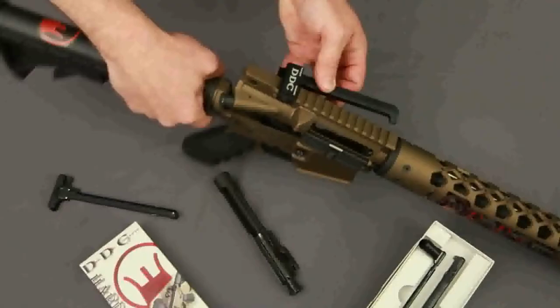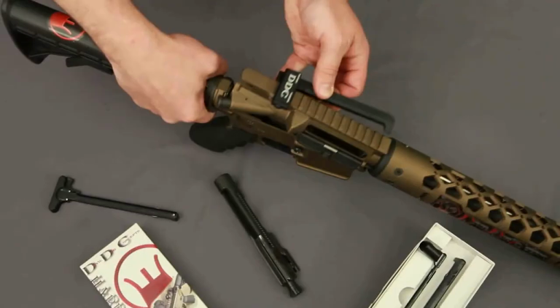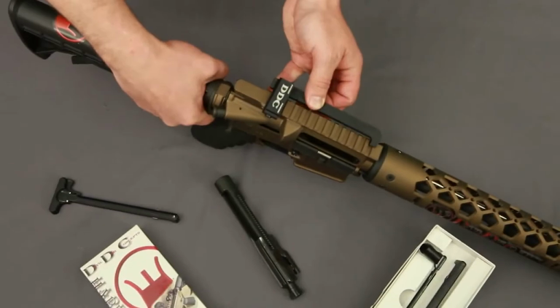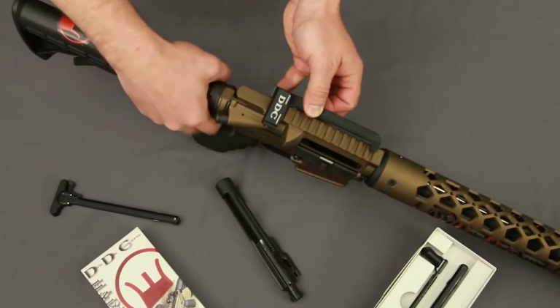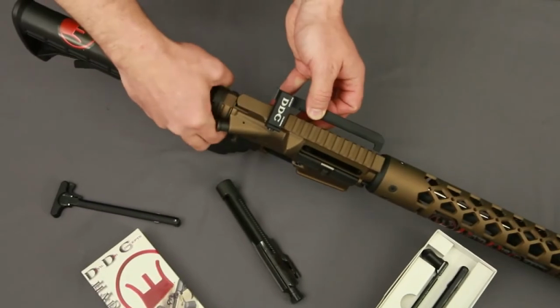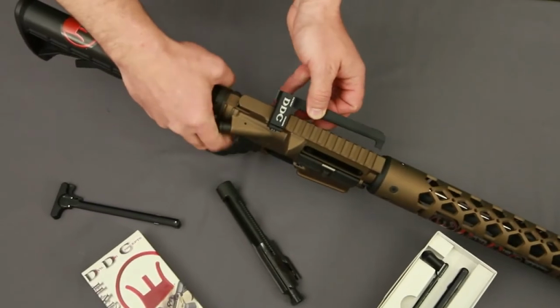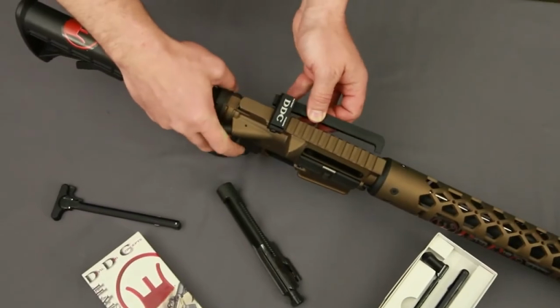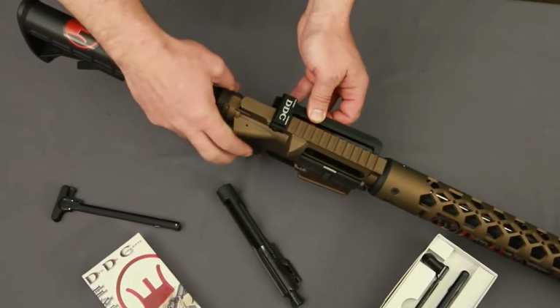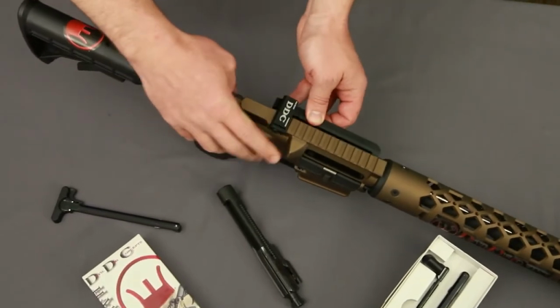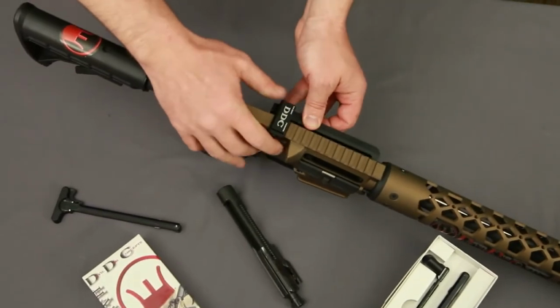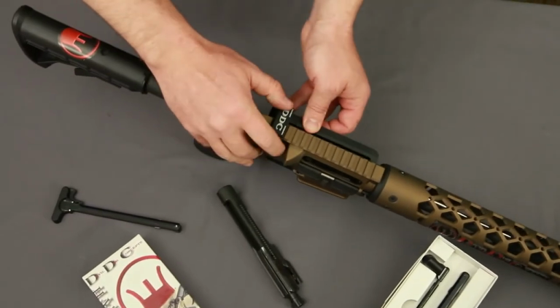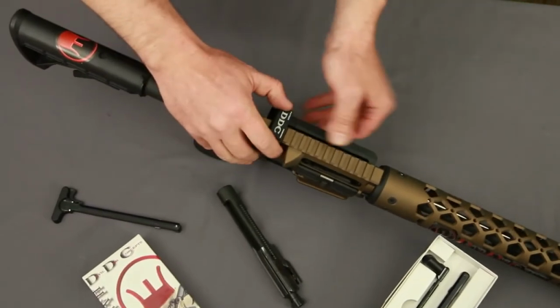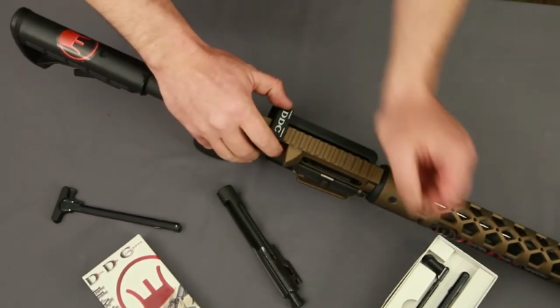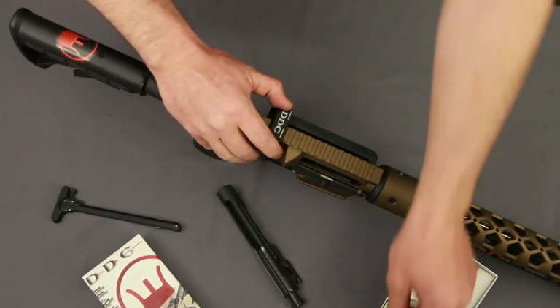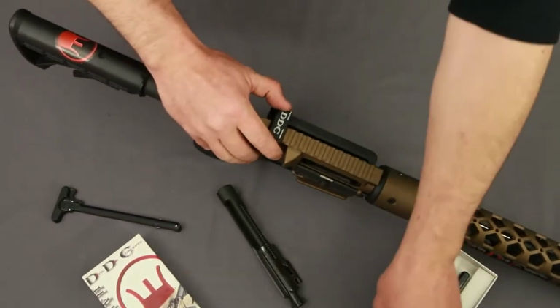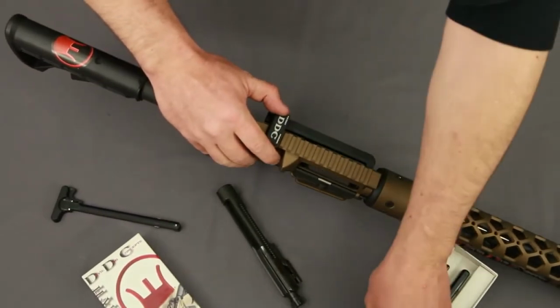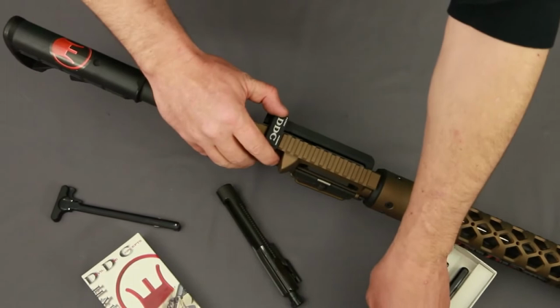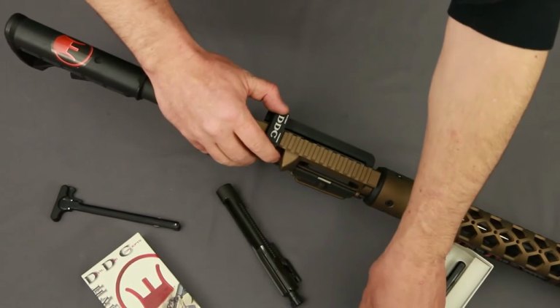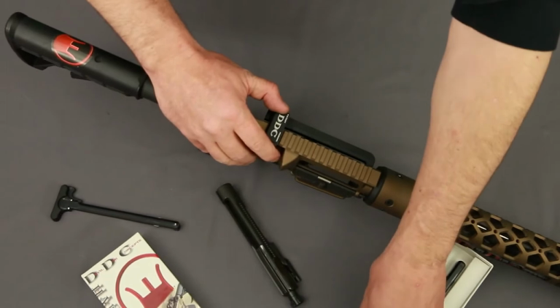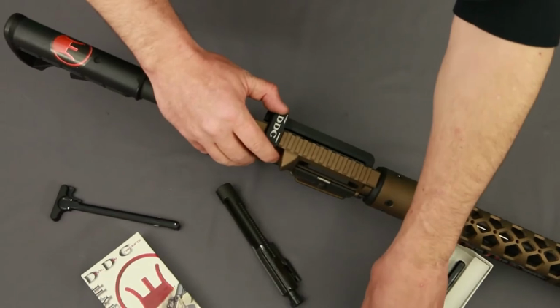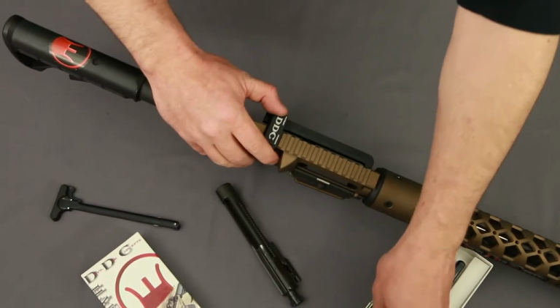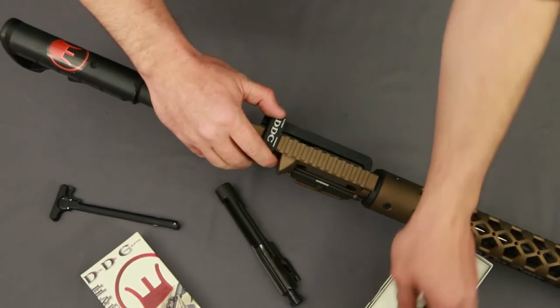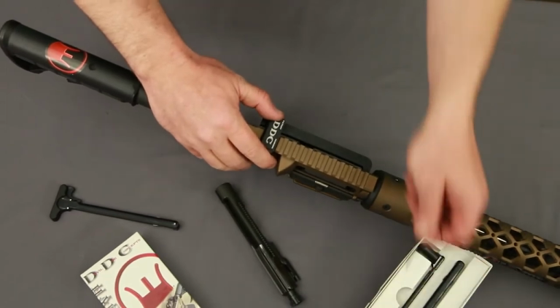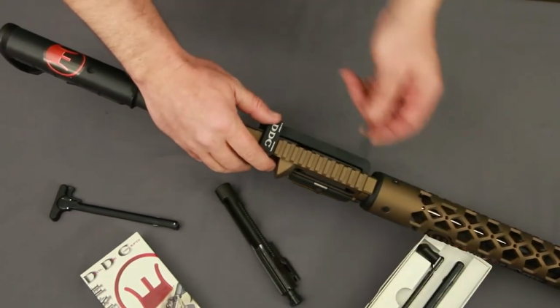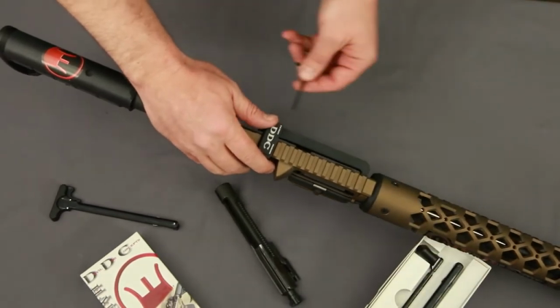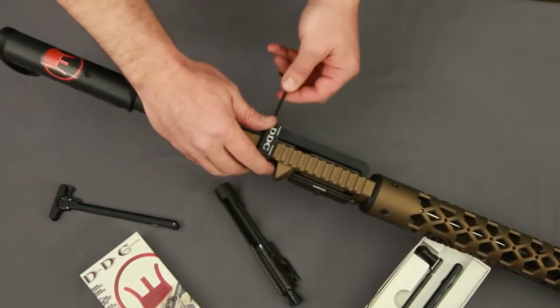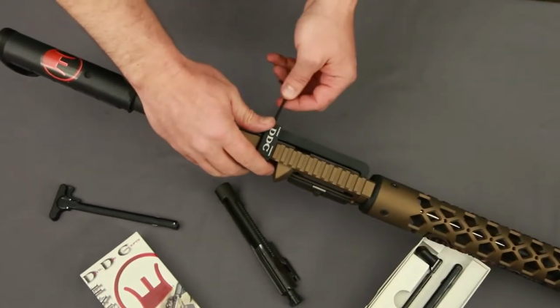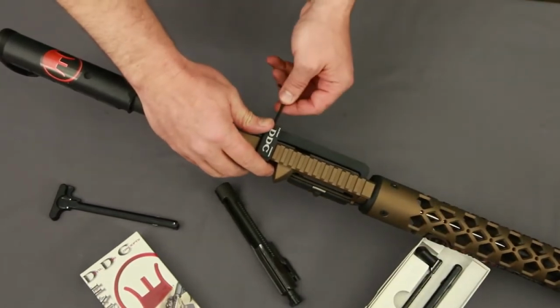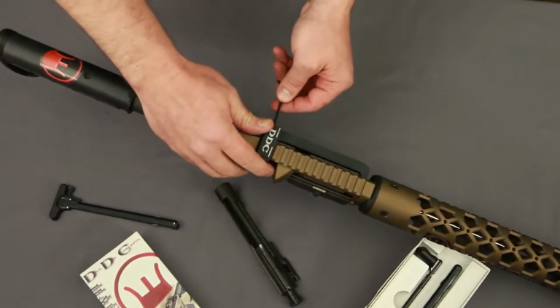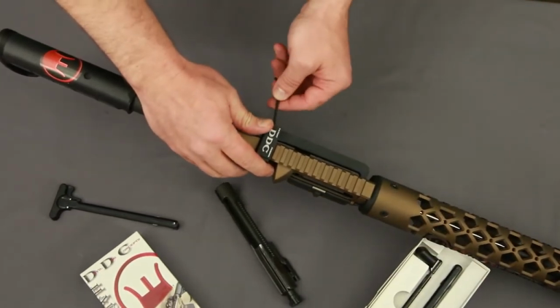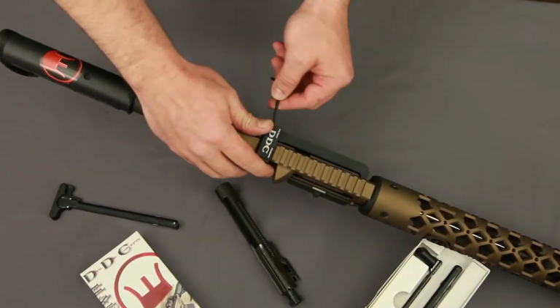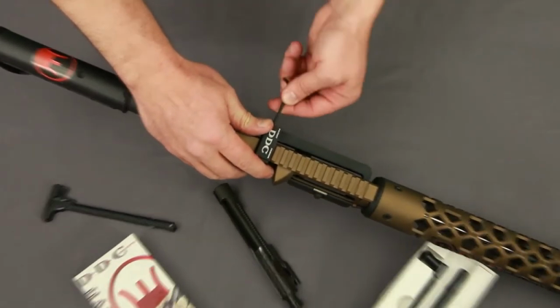Mount the hard charger receiver to the rifle in the proper Picatinny slot and secure it down with the supplied hex key.